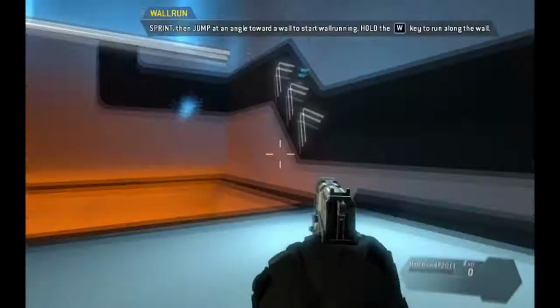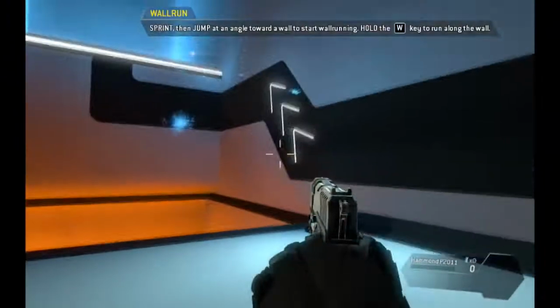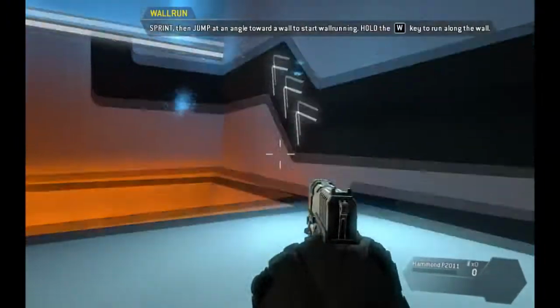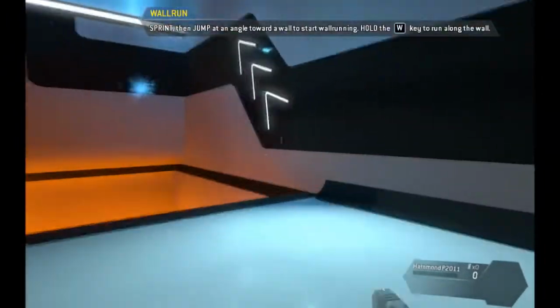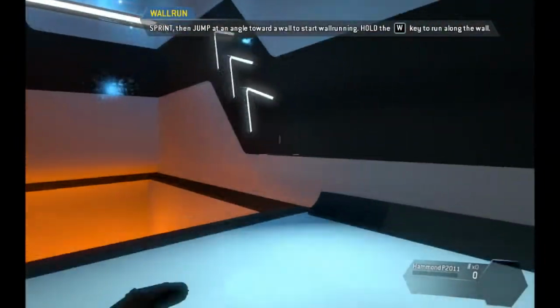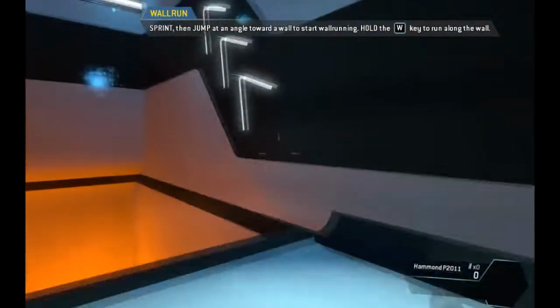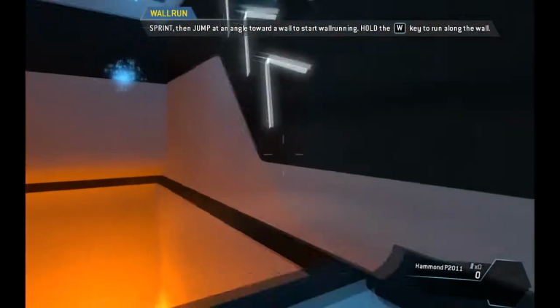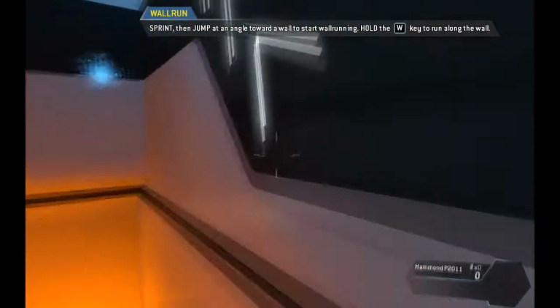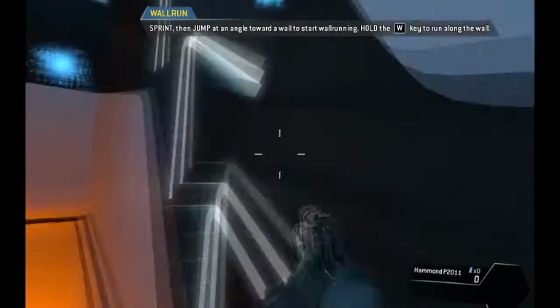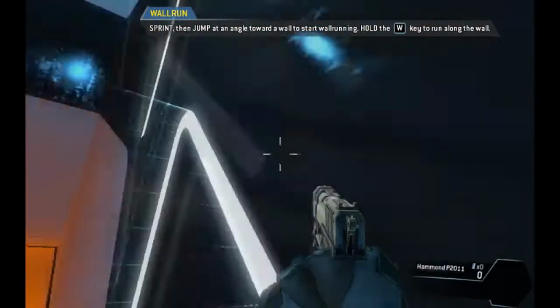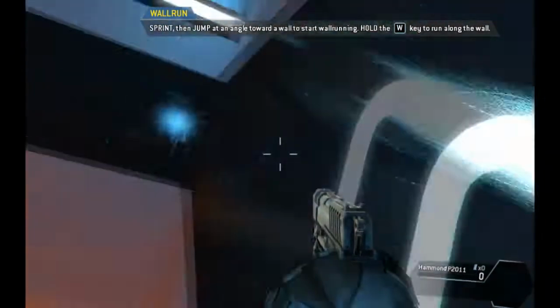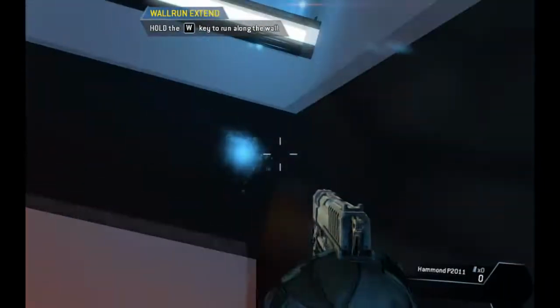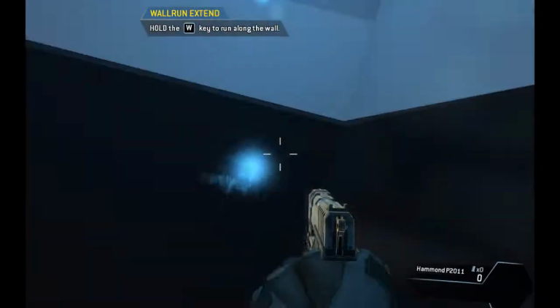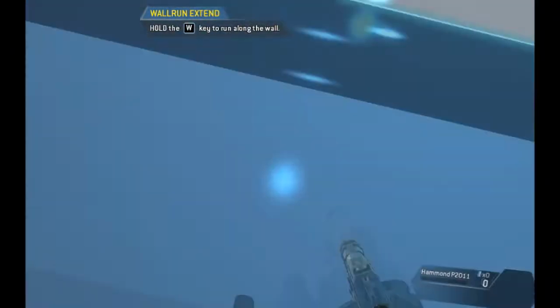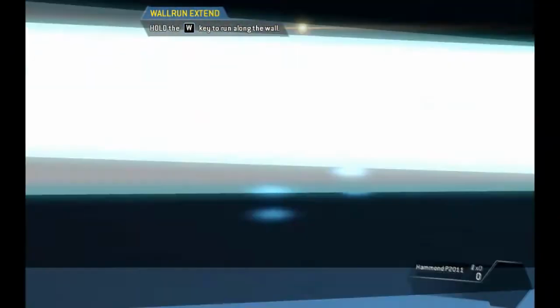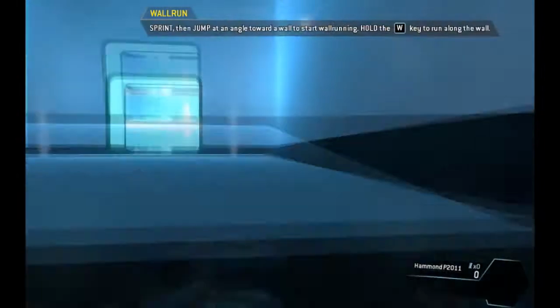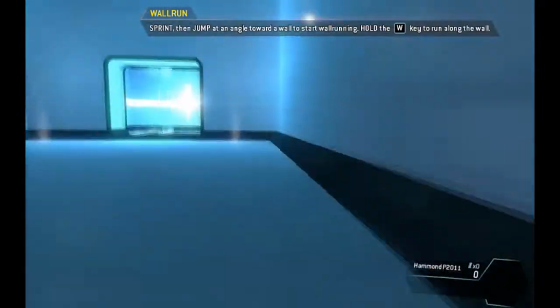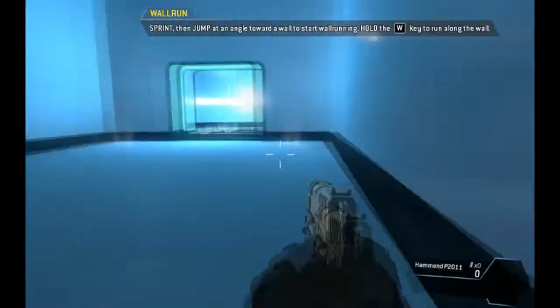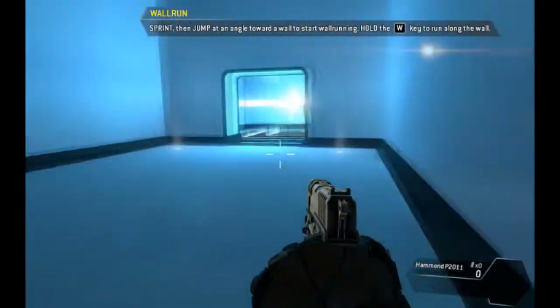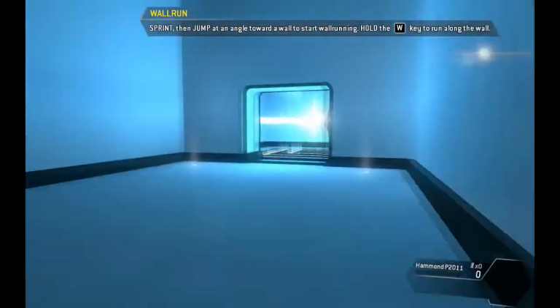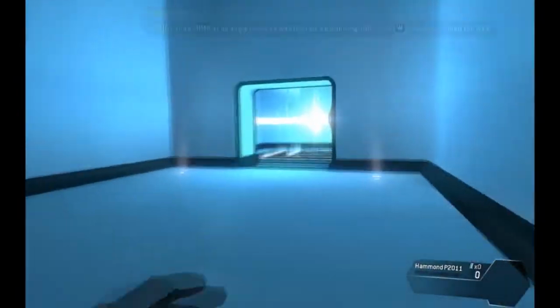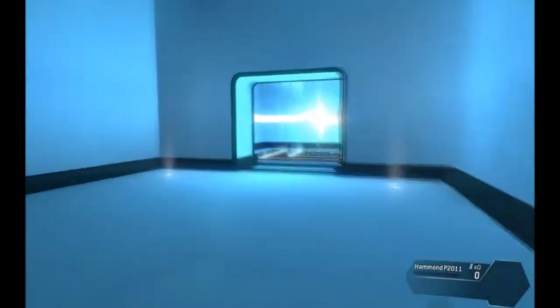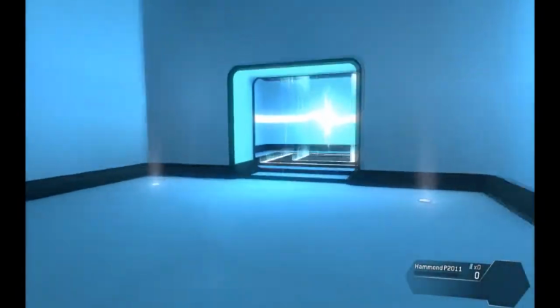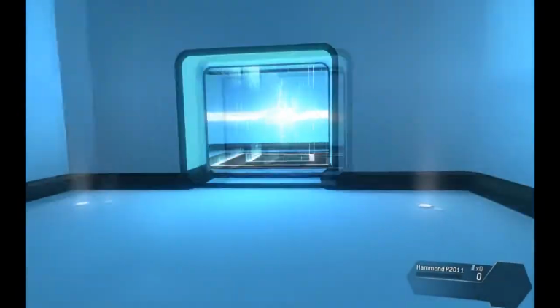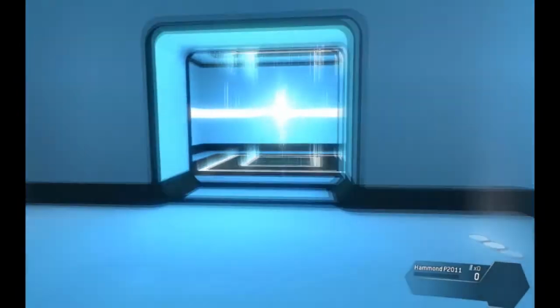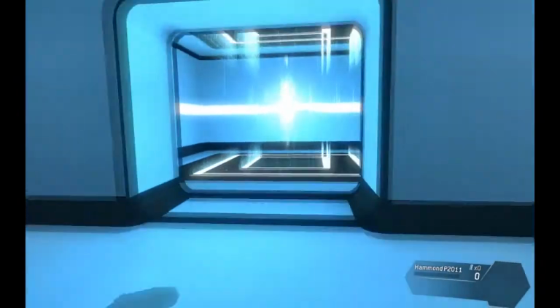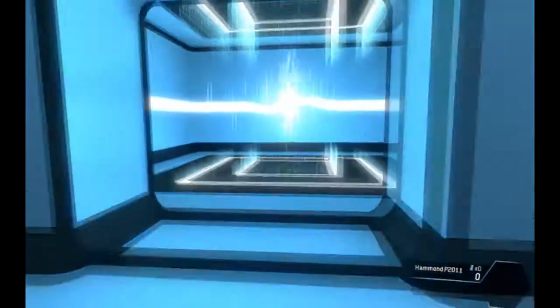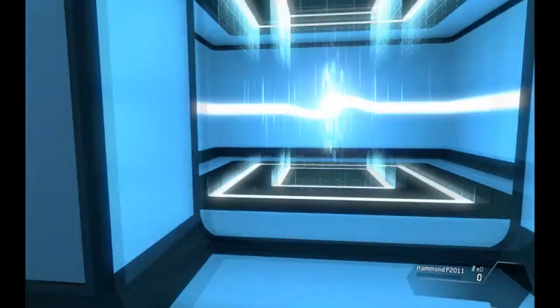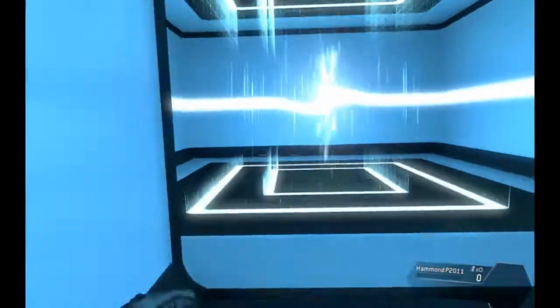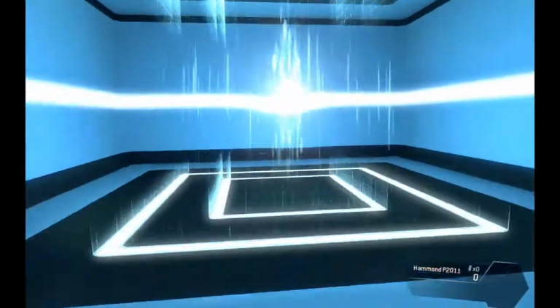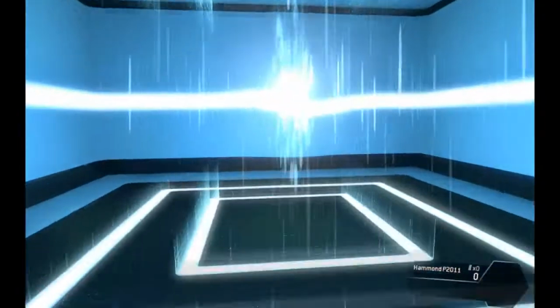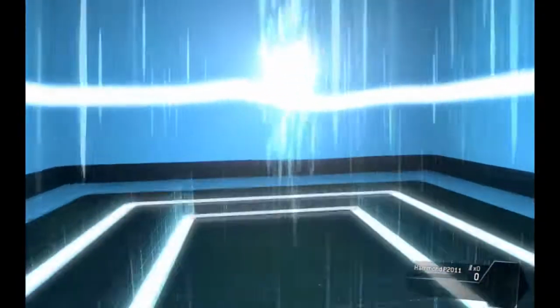Wall run, then jump off the wall towards the ledge. This will give you enough height to mantle onto the ledge.